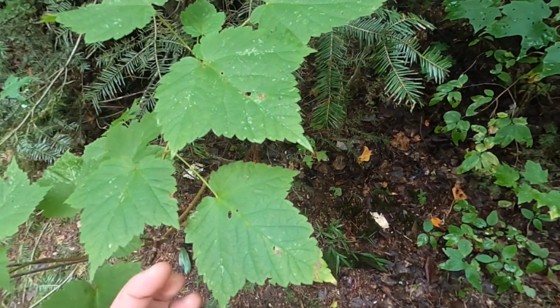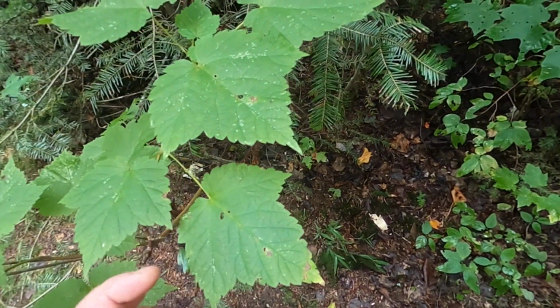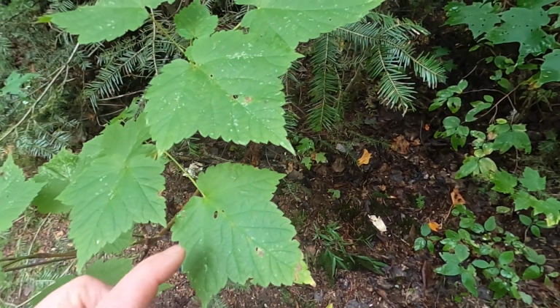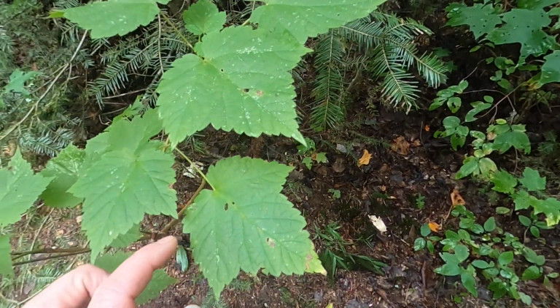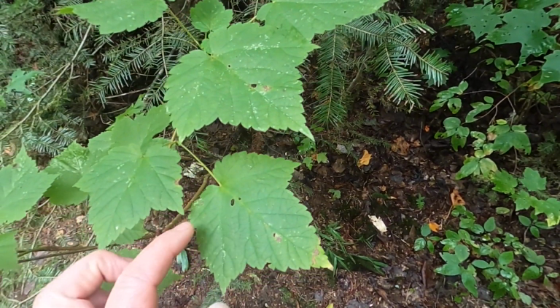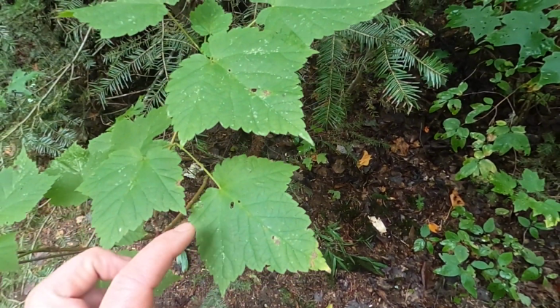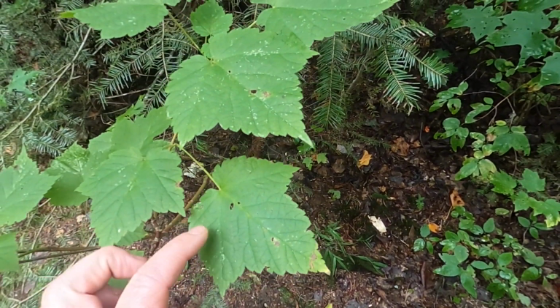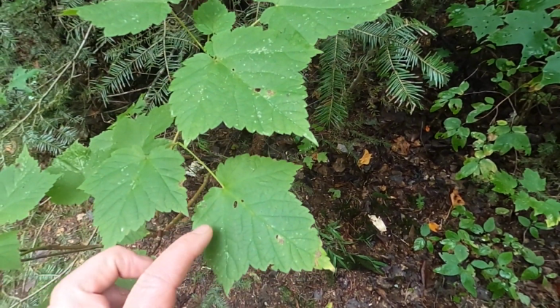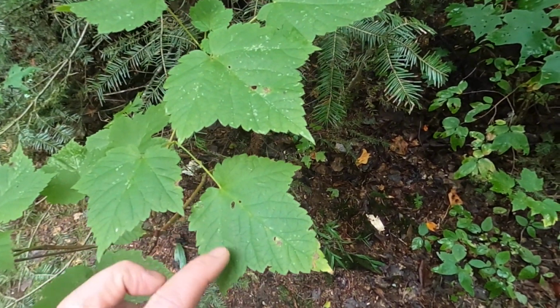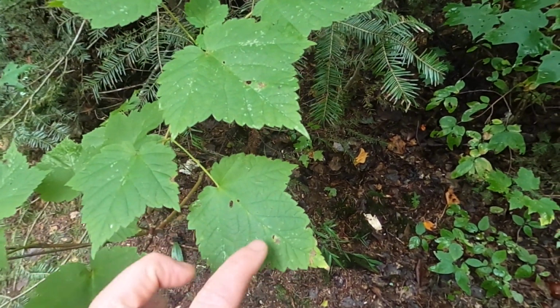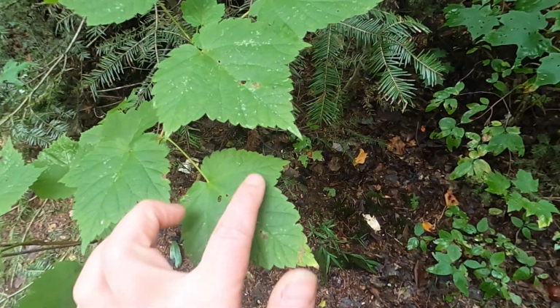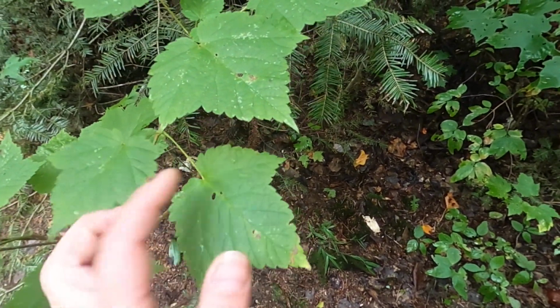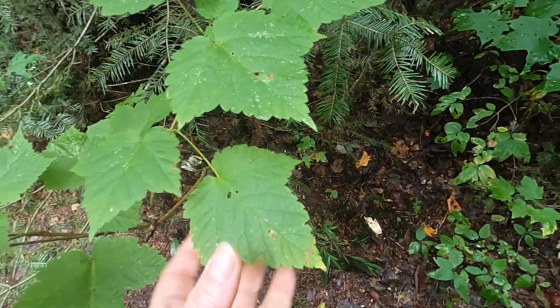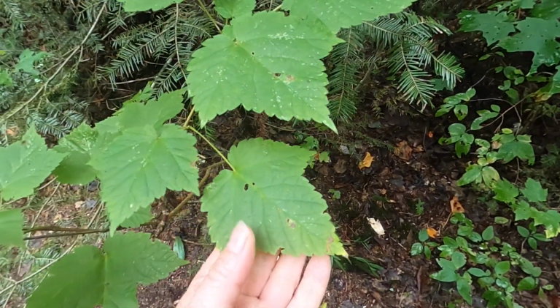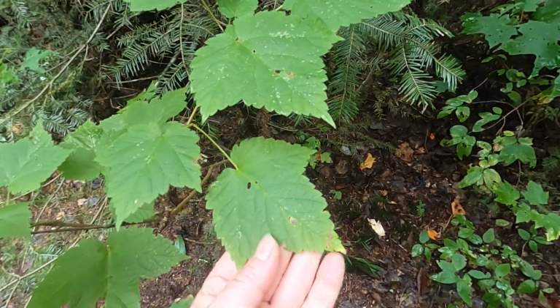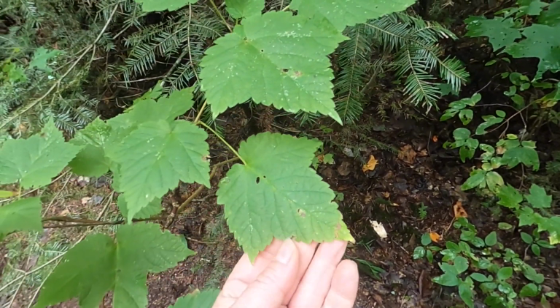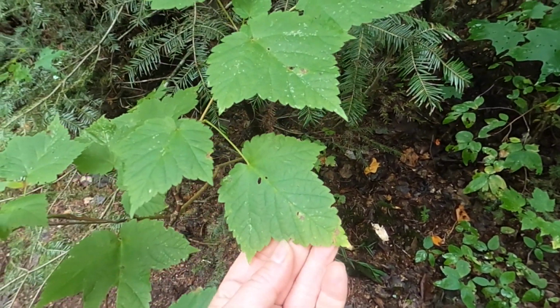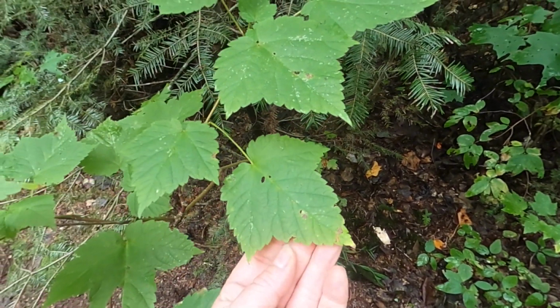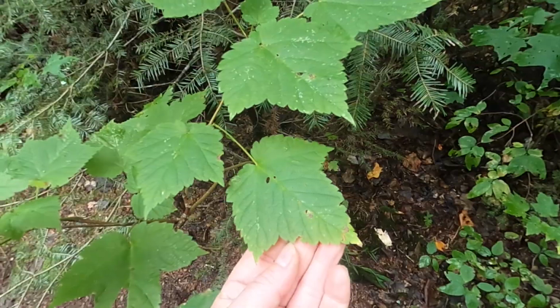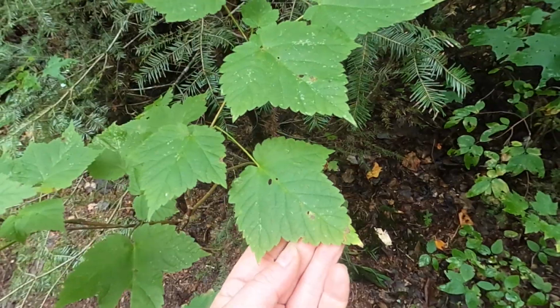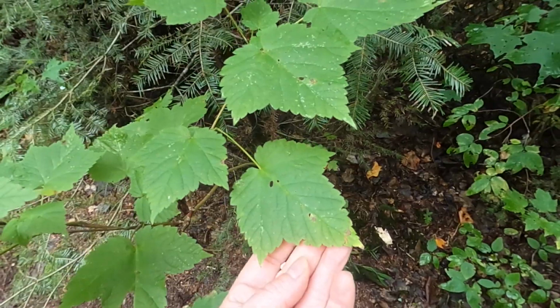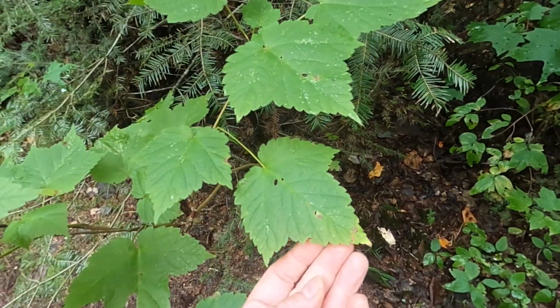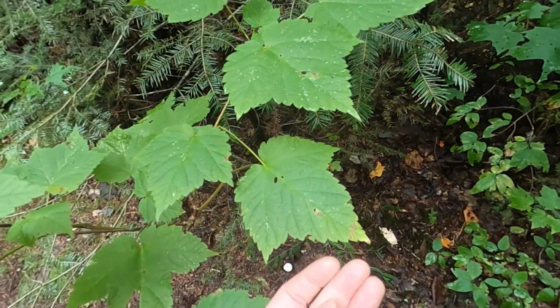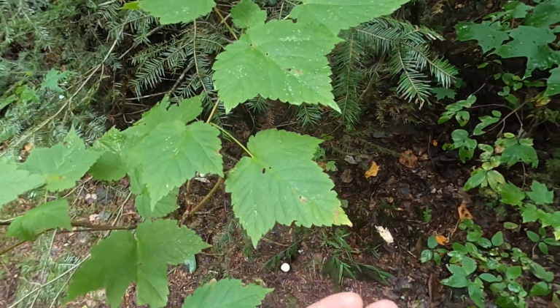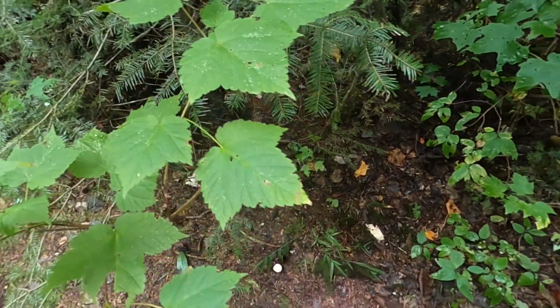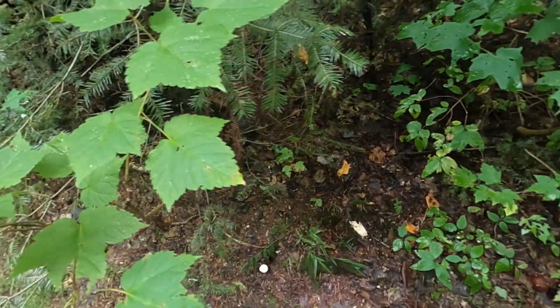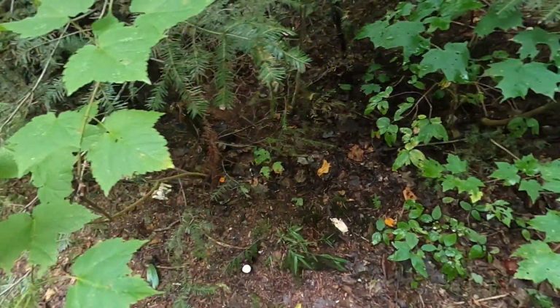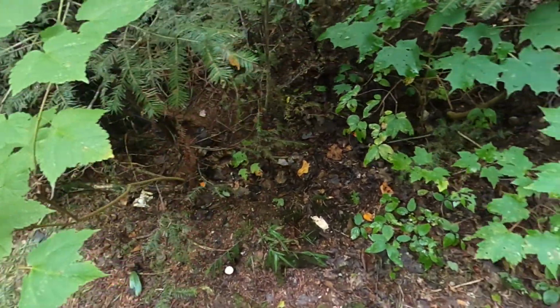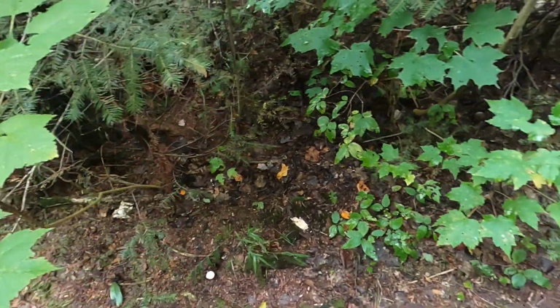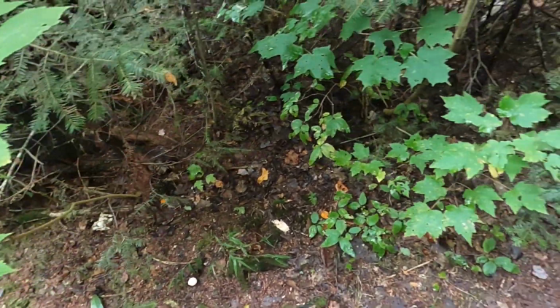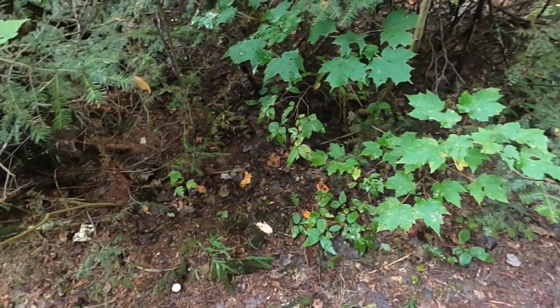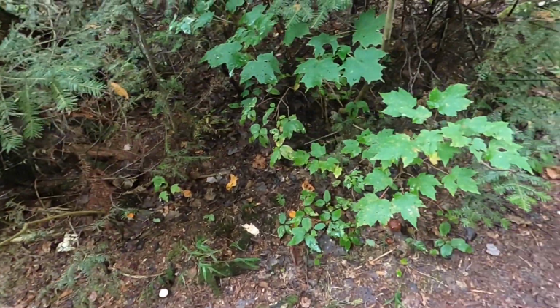When we go to our mountain maple, it's just one, two, three lobes. So those are three of our maples.